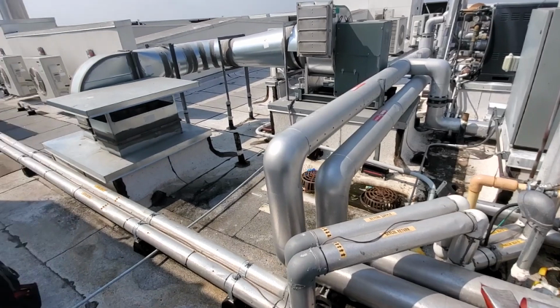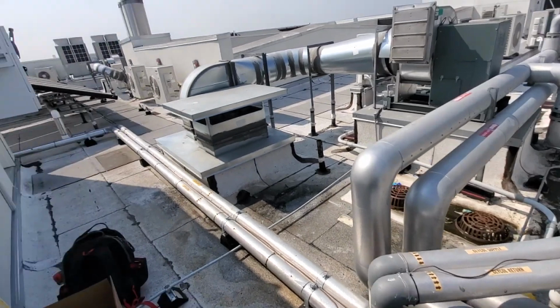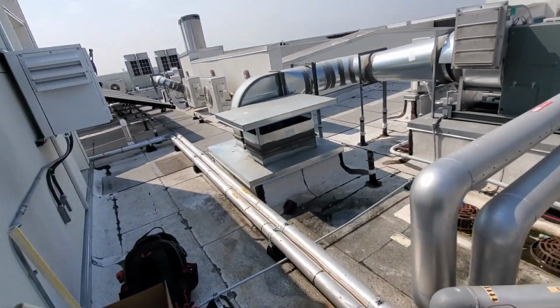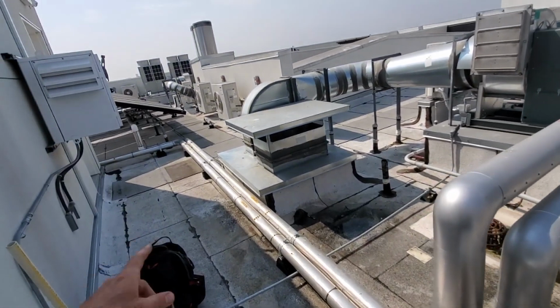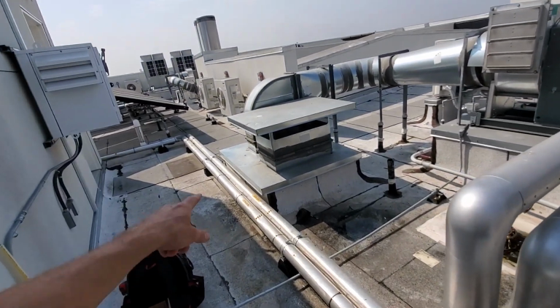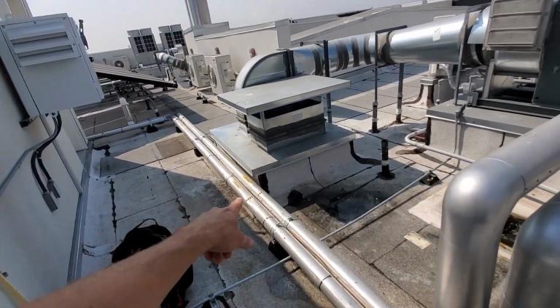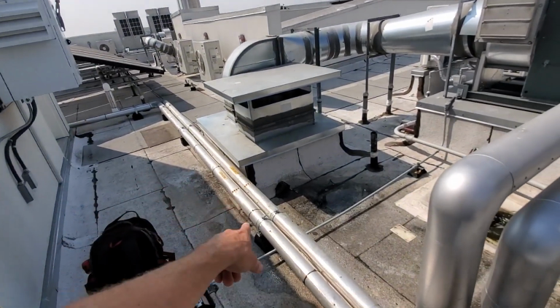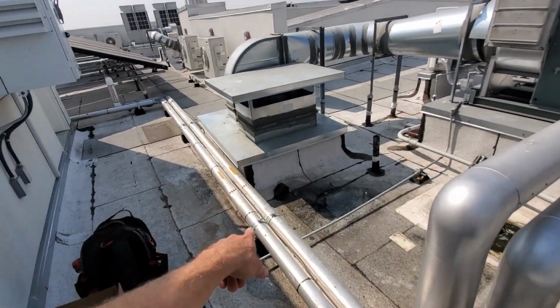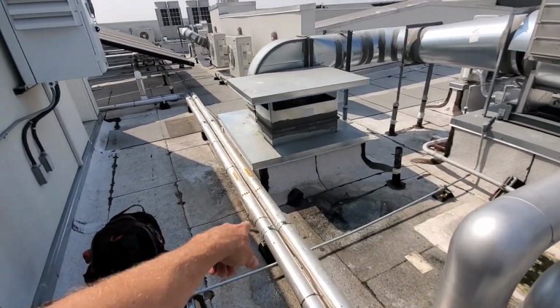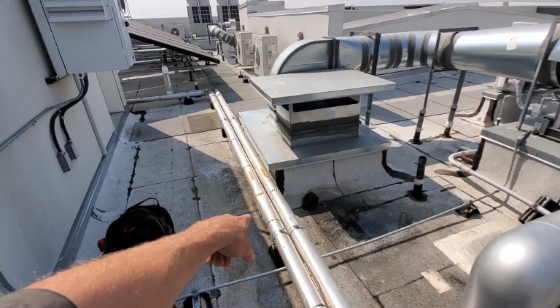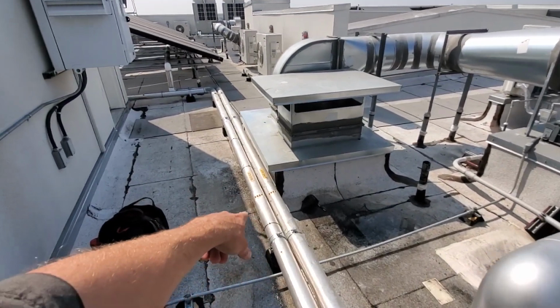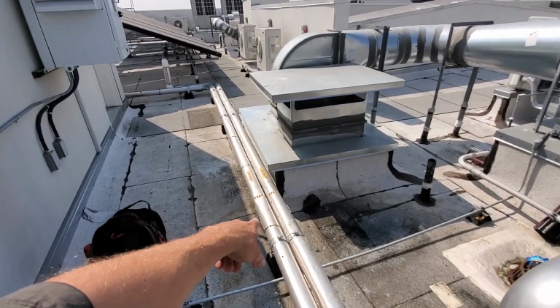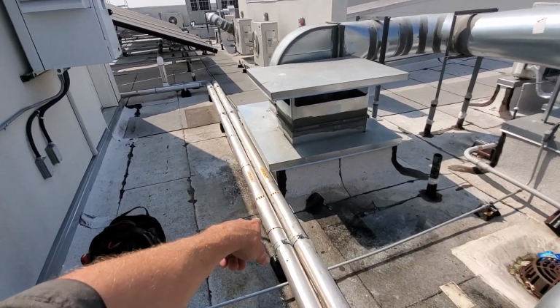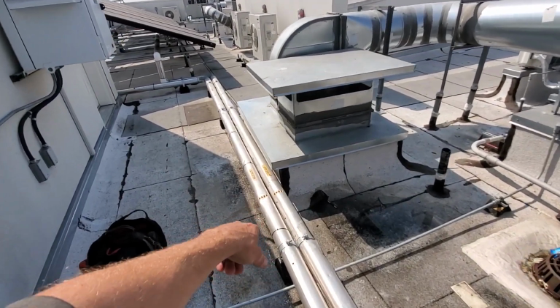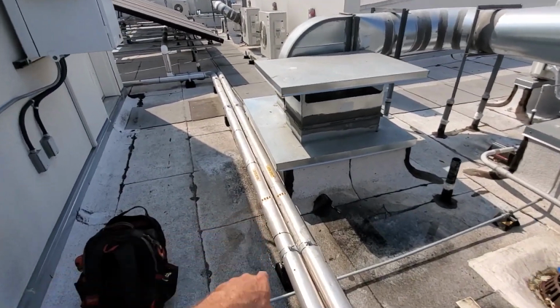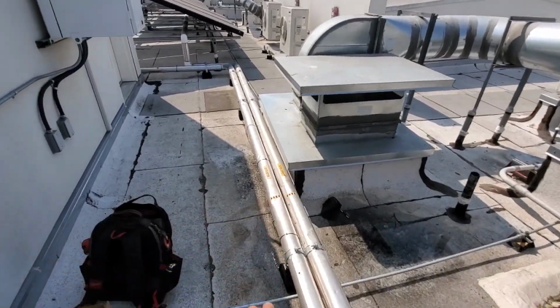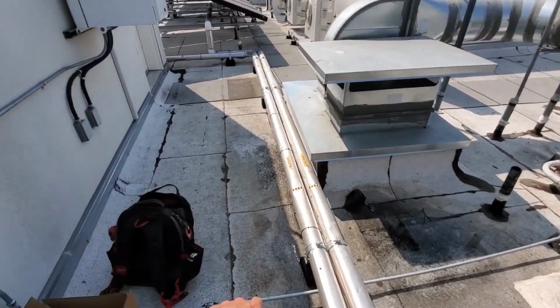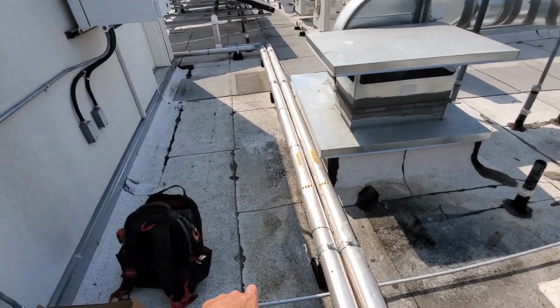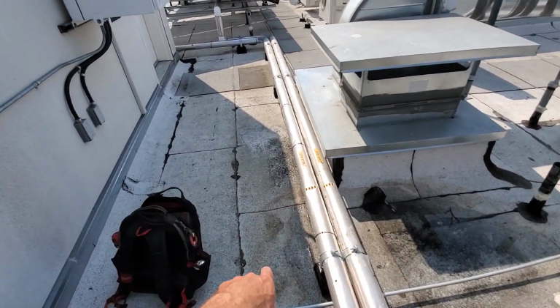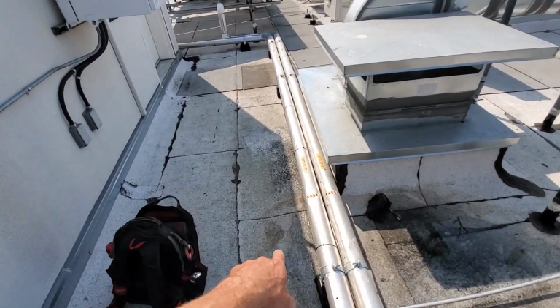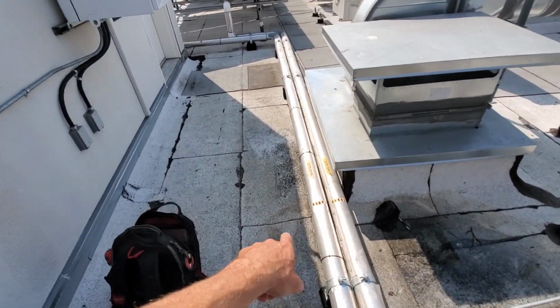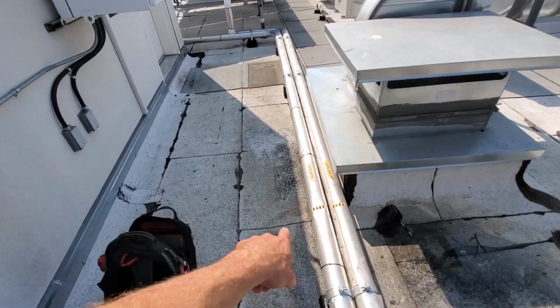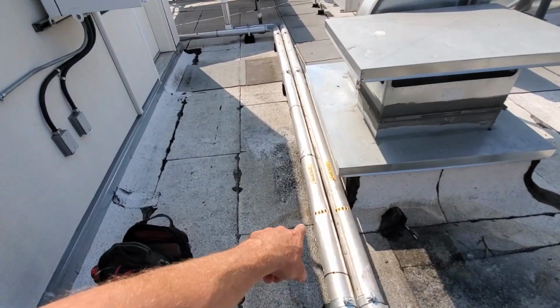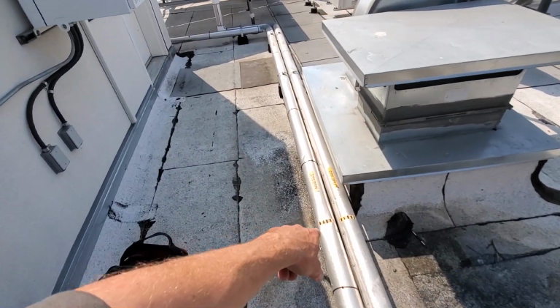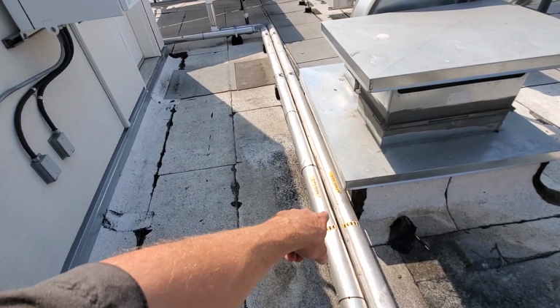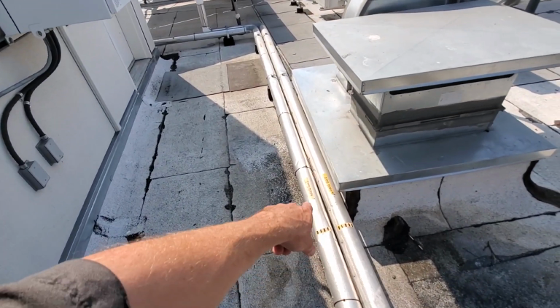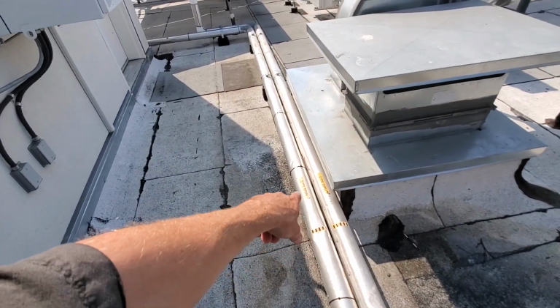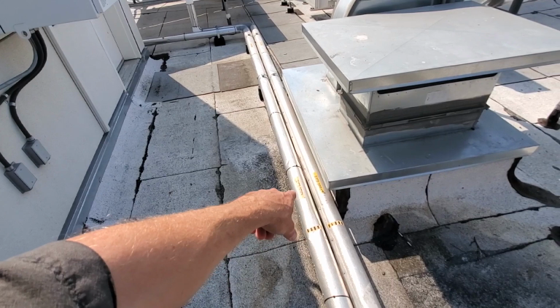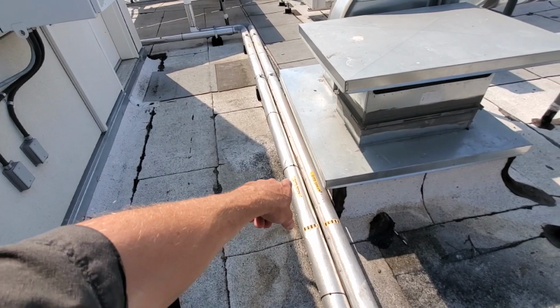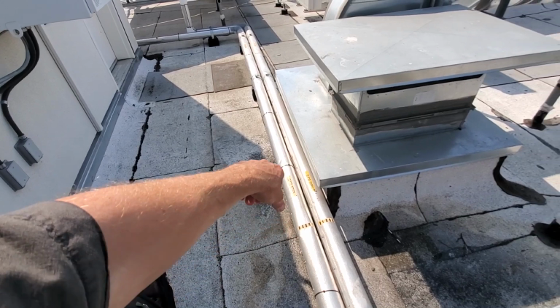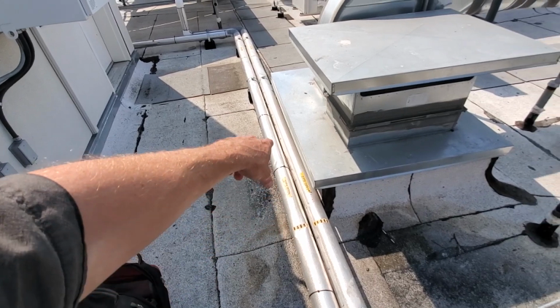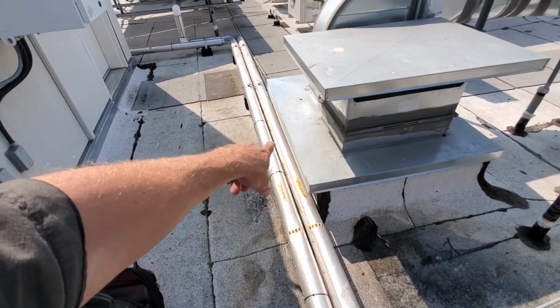This is pretty interesting right here. I'm not entirely sure how it works, but it's a glycol system.